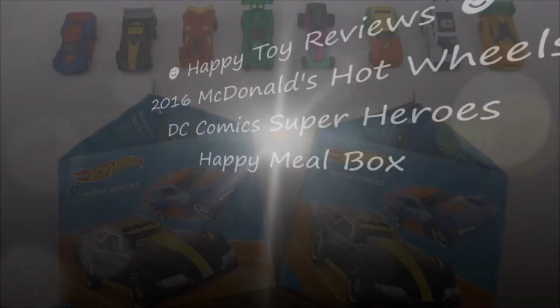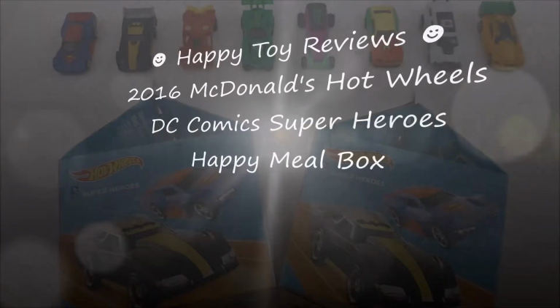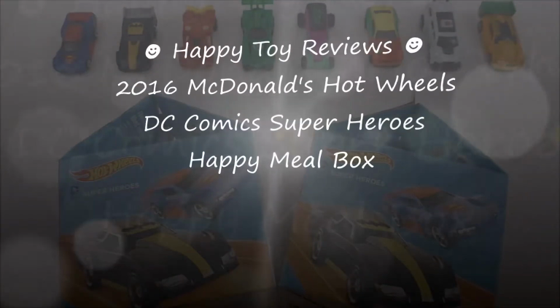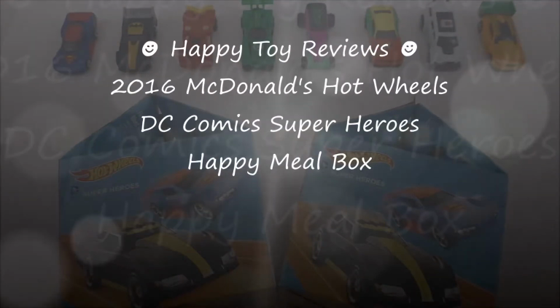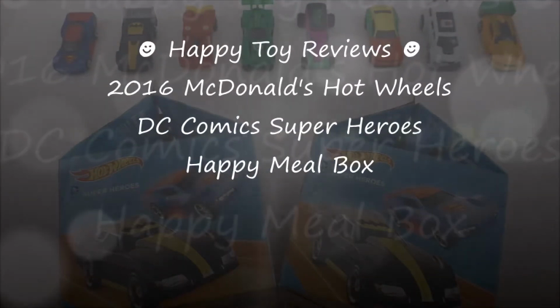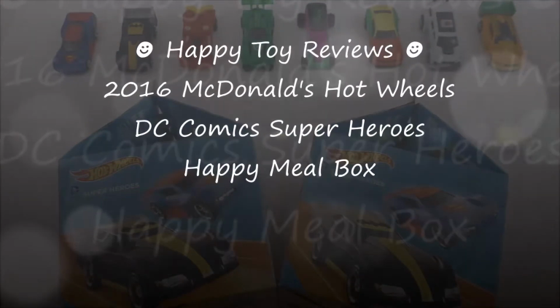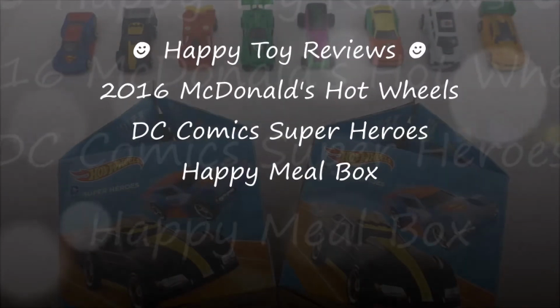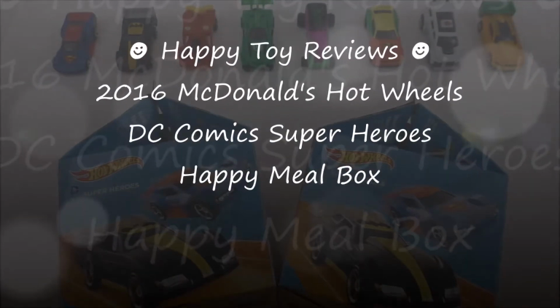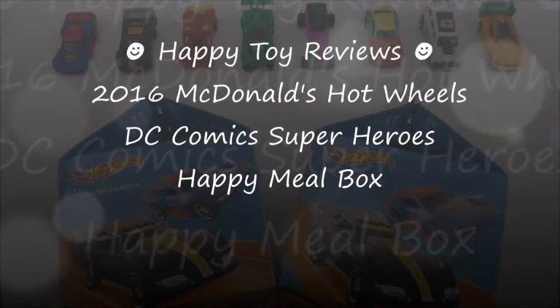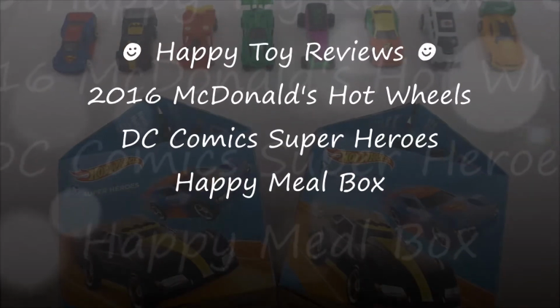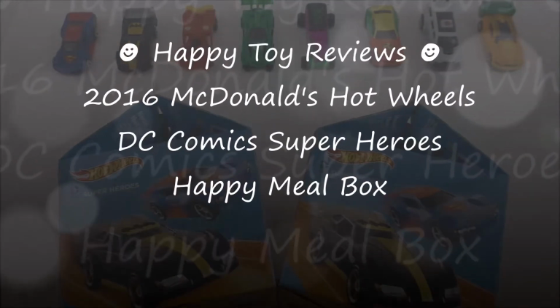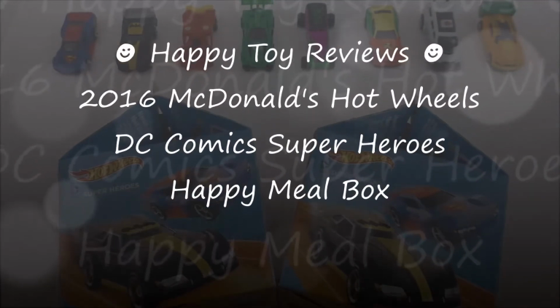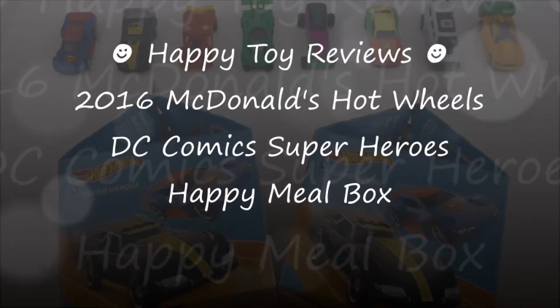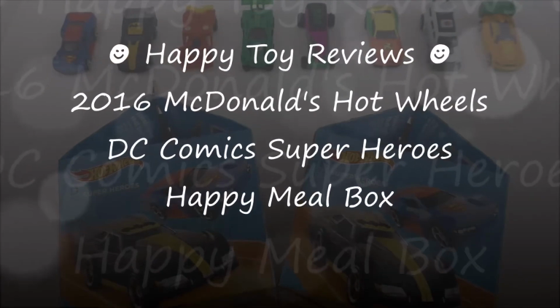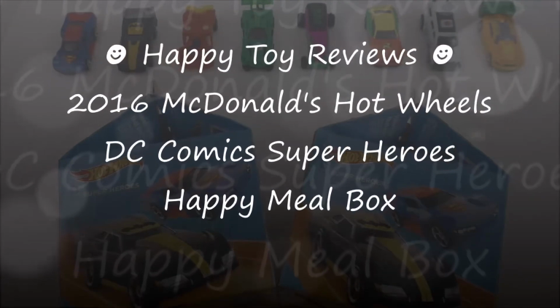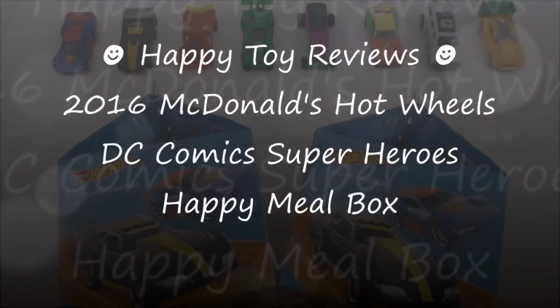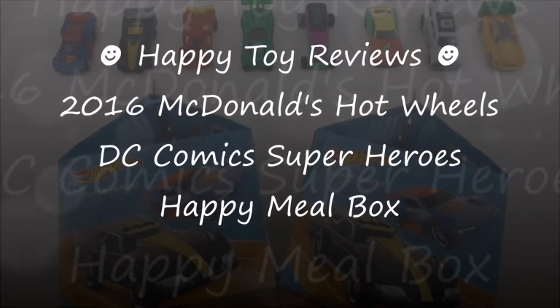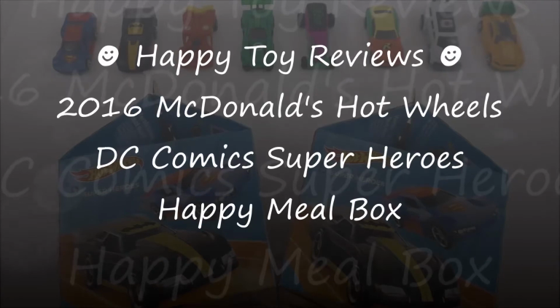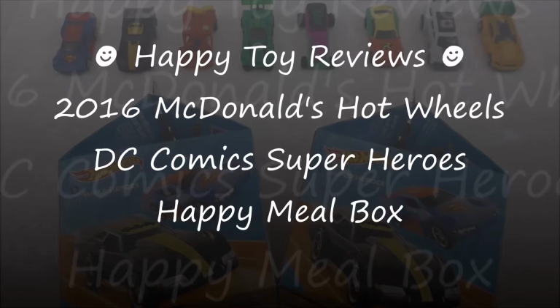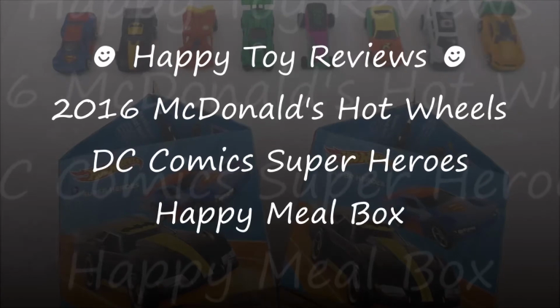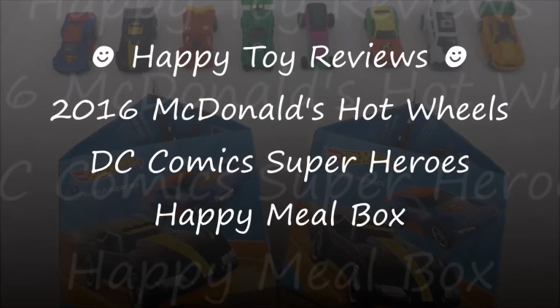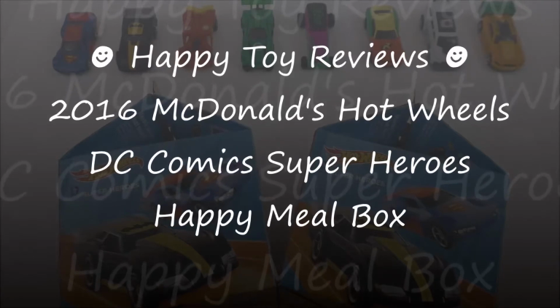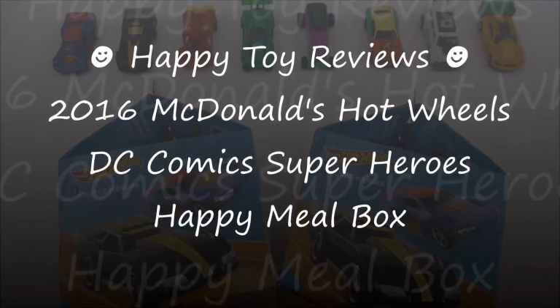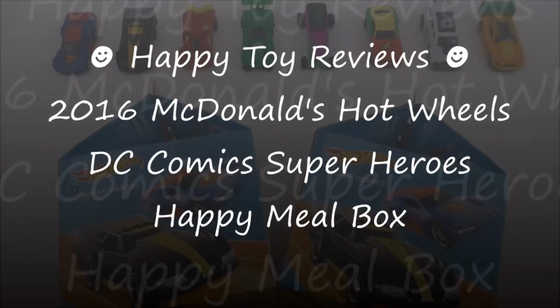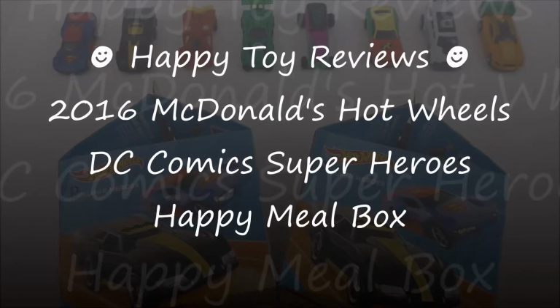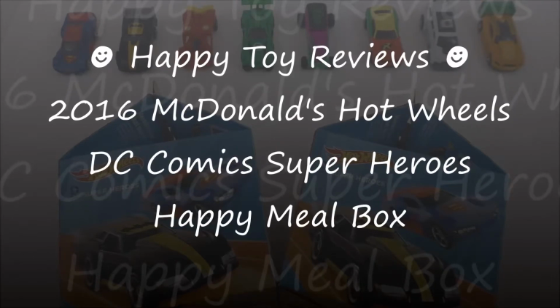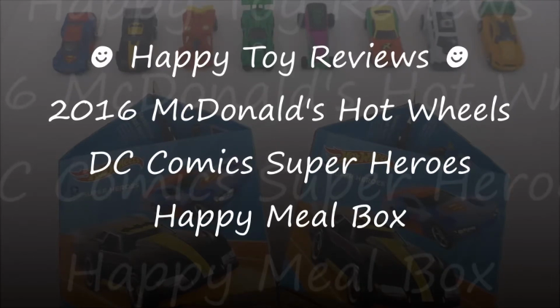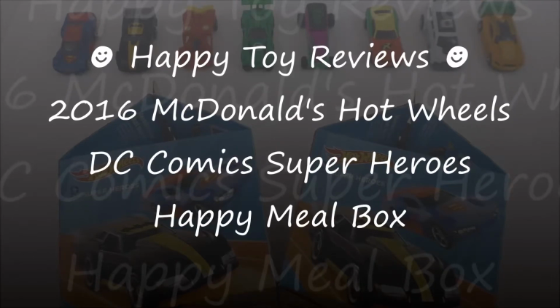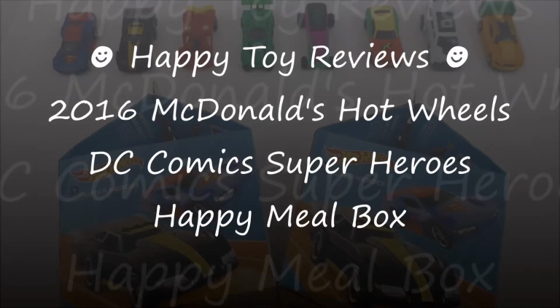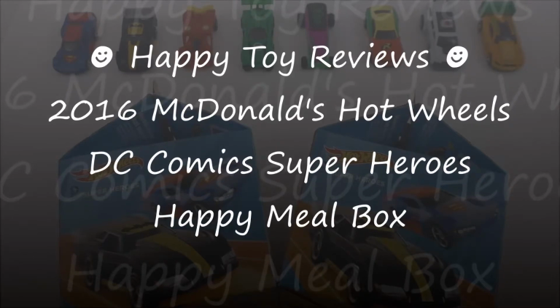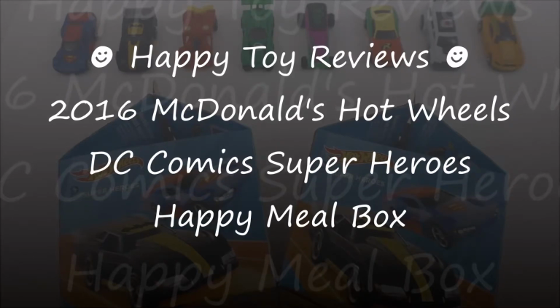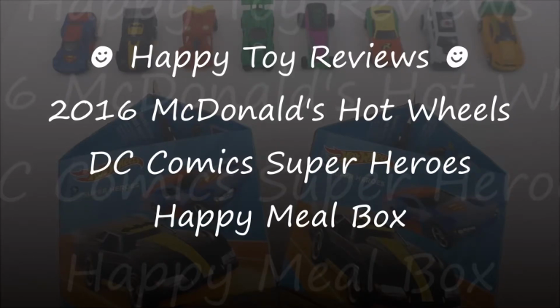Hello everybody, this is Happy Tour Reviews and today we're going to review the 2016 McDonald's Hot Wheels DC Comics Superheroes Happy Meal Box.